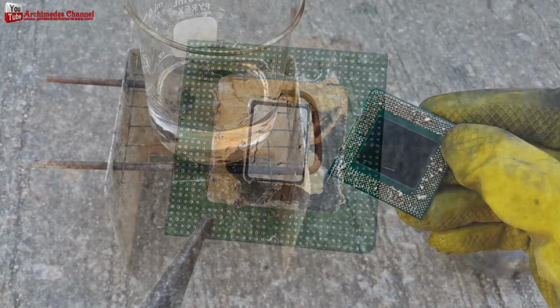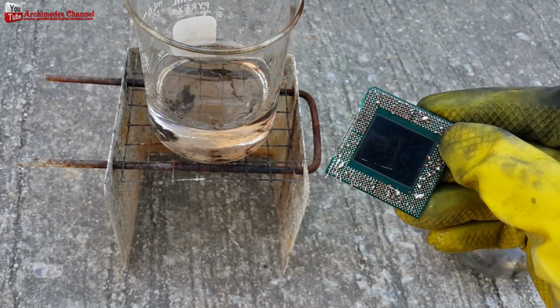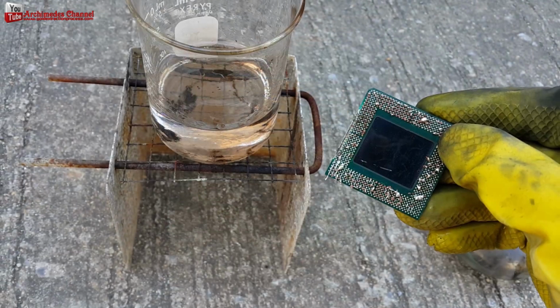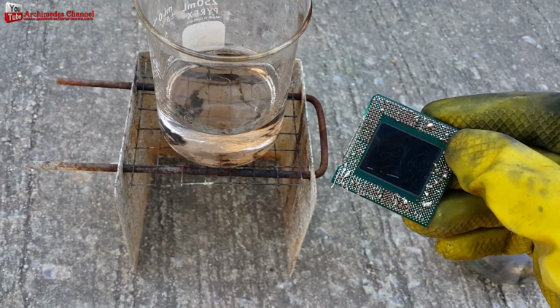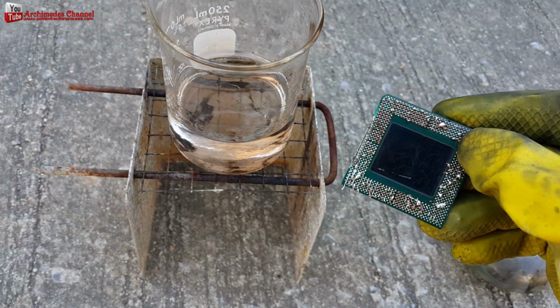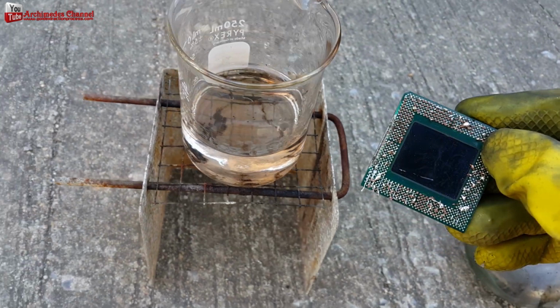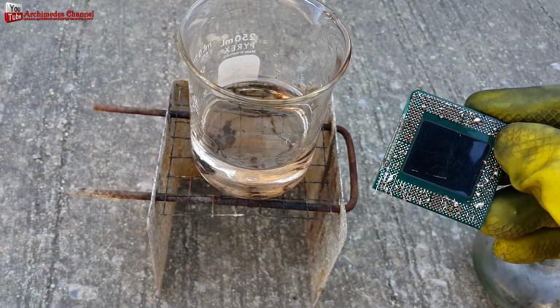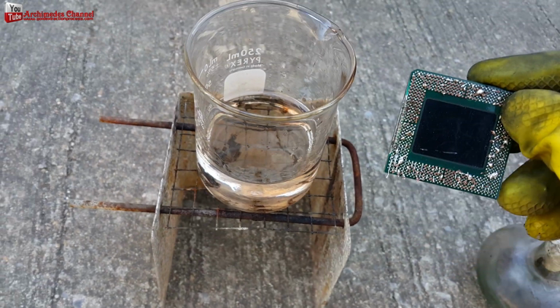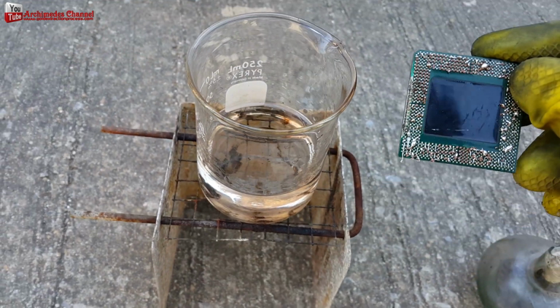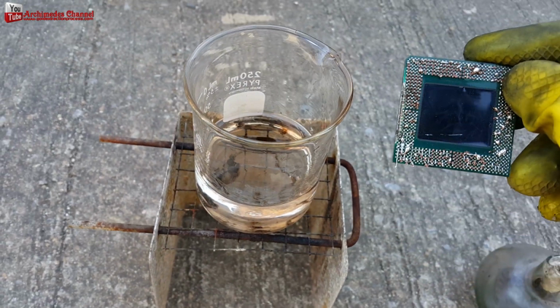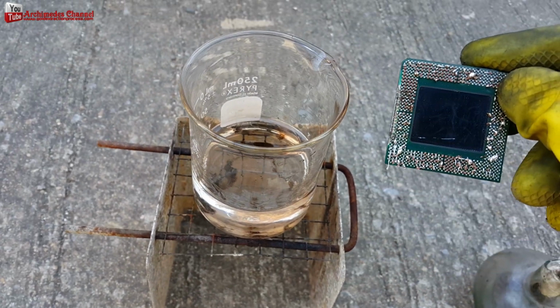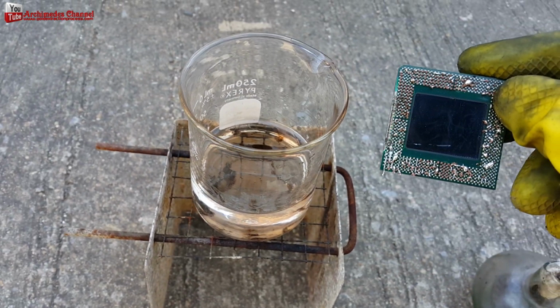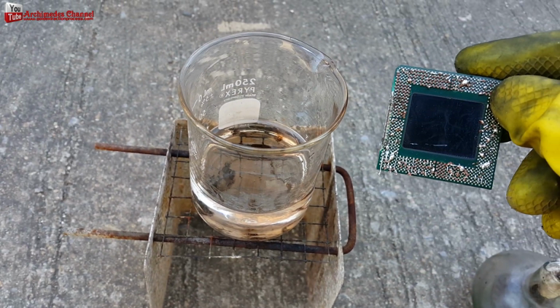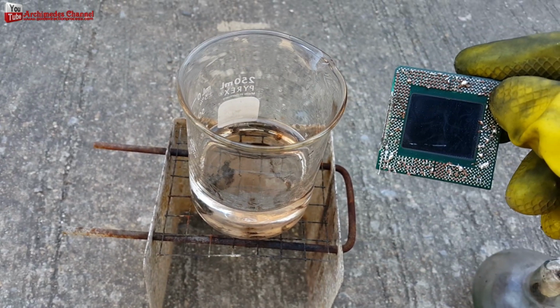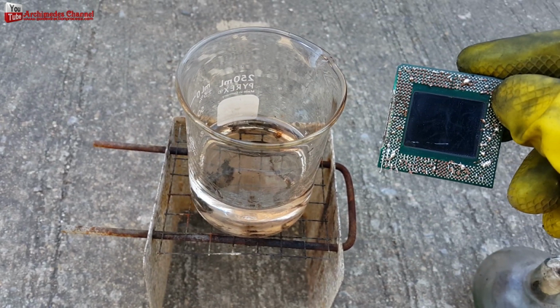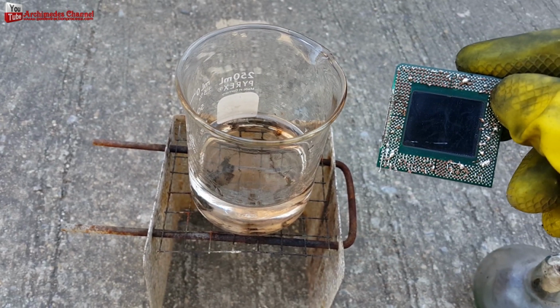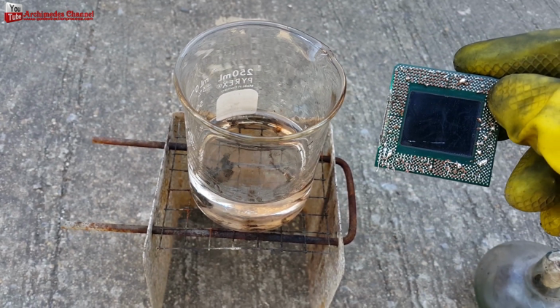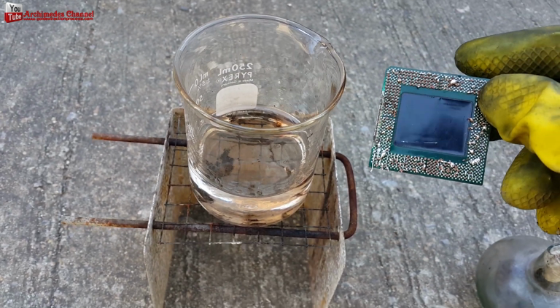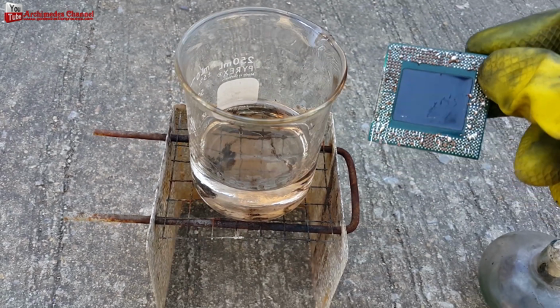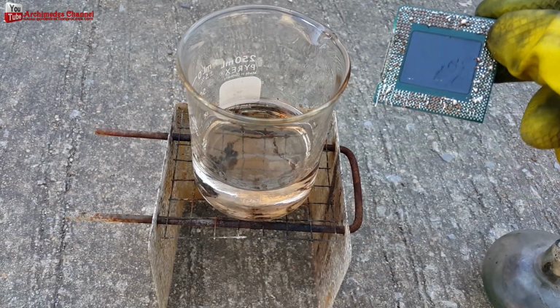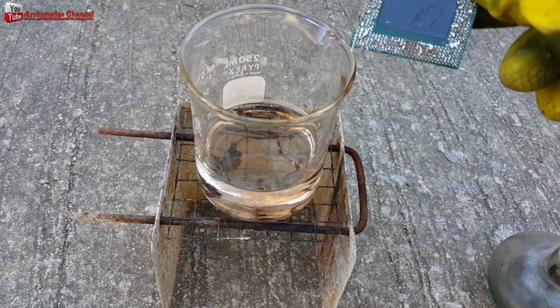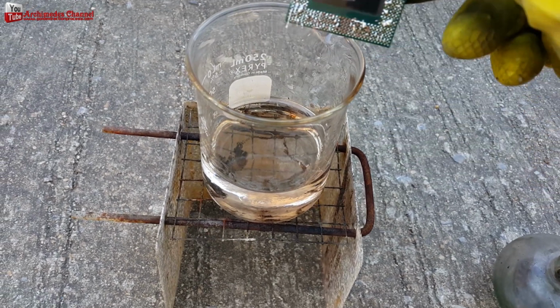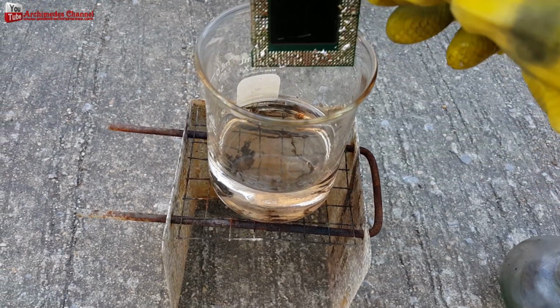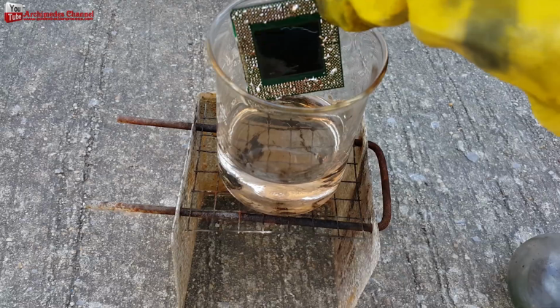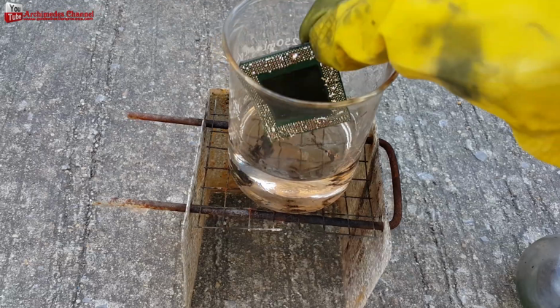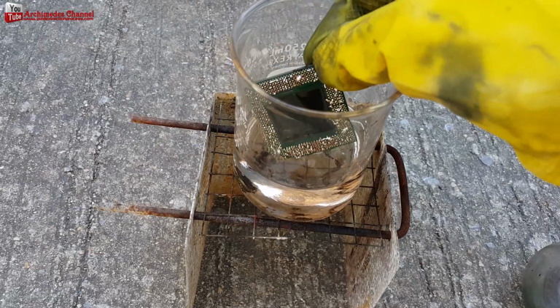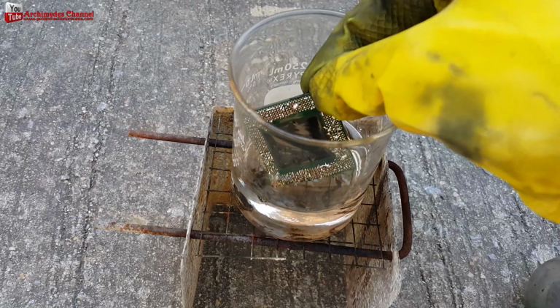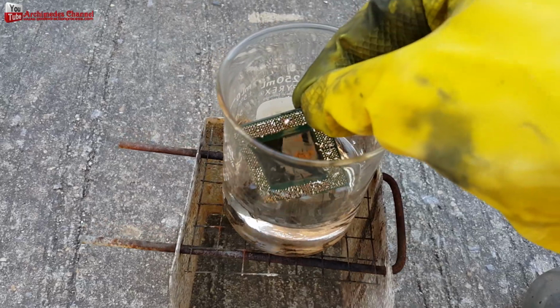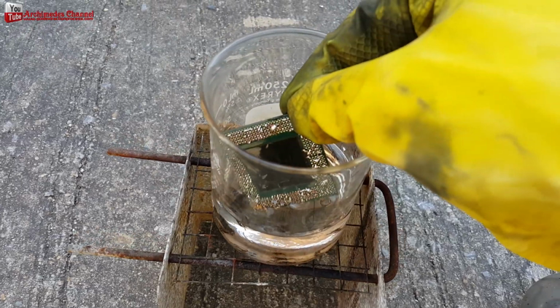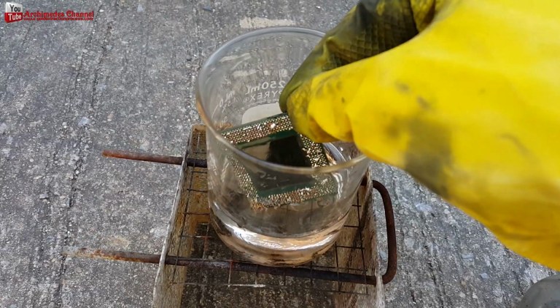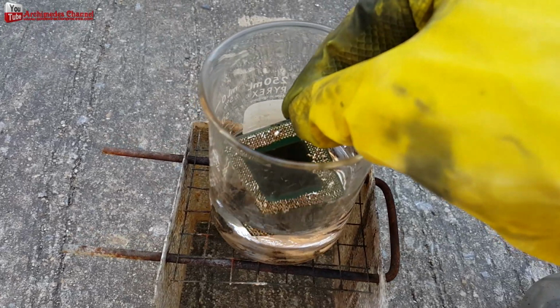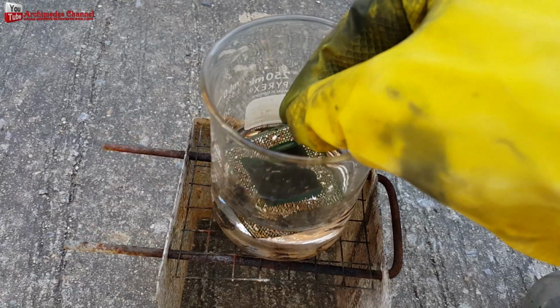Step 3: Boil the CPU with 98% sulfuric acid at 90 degrees Celsius.